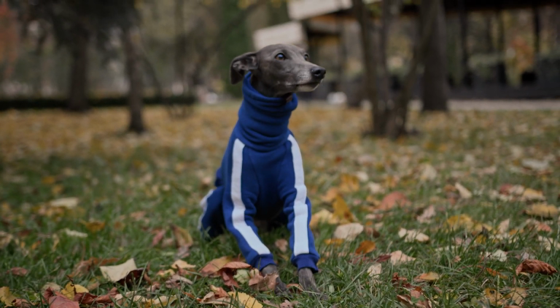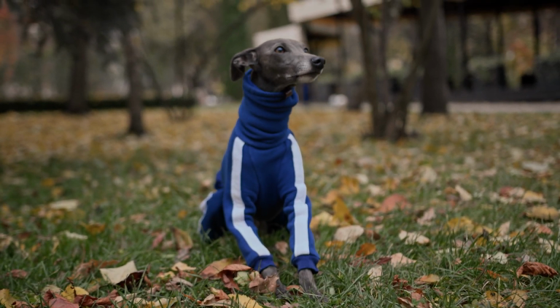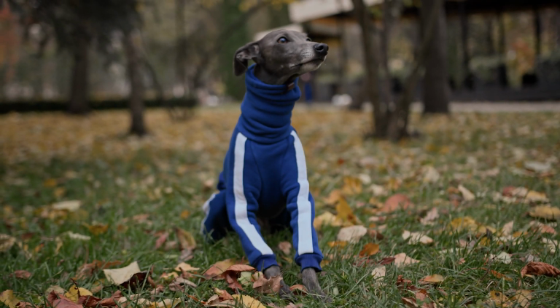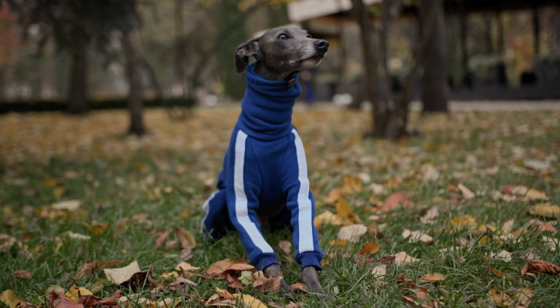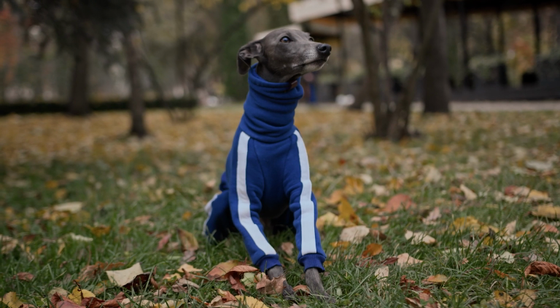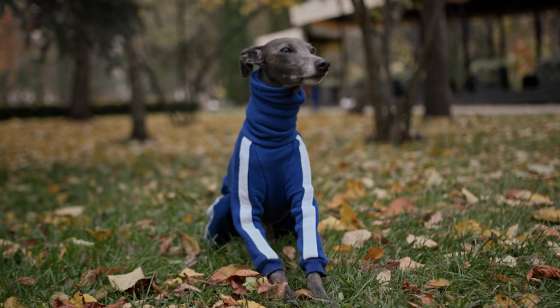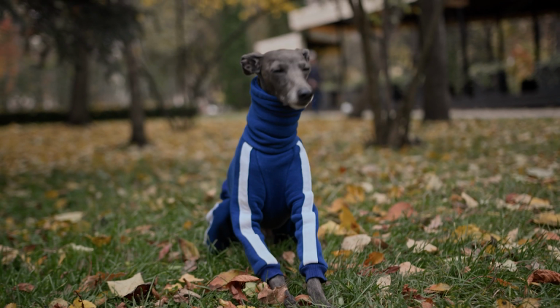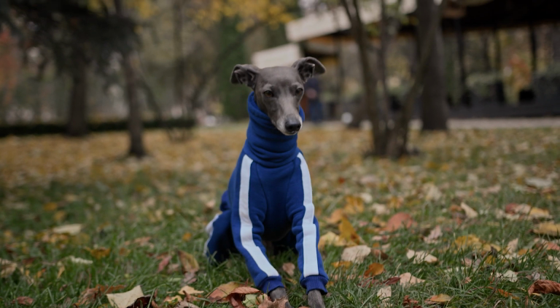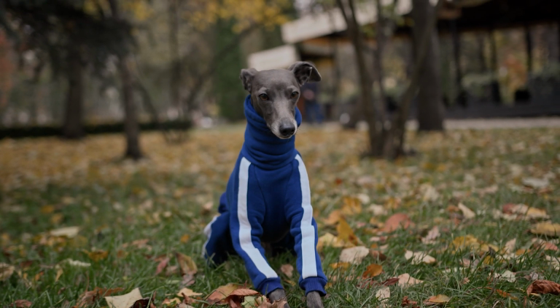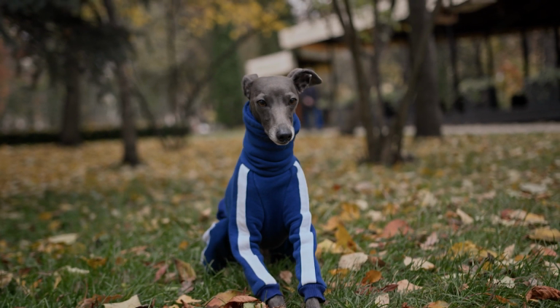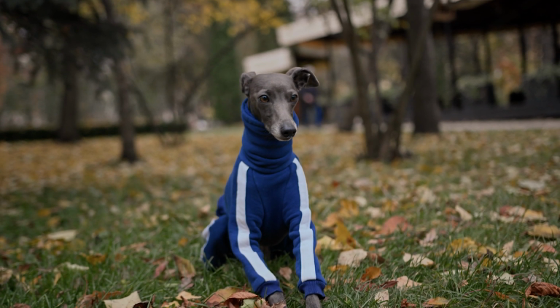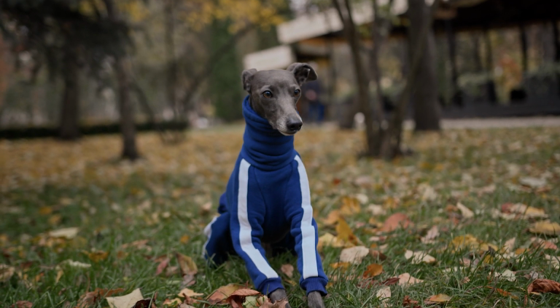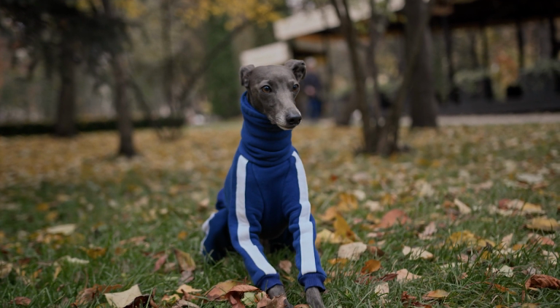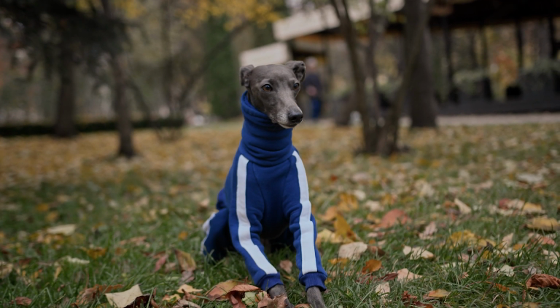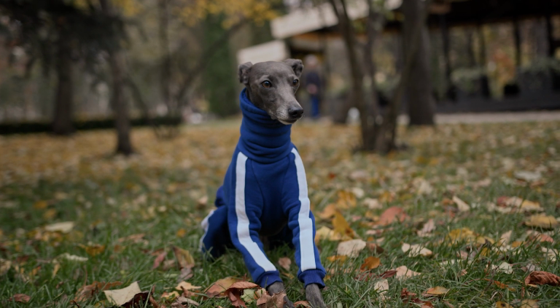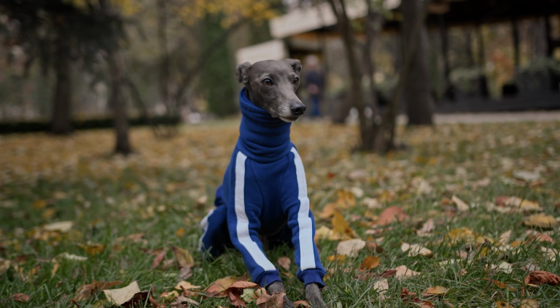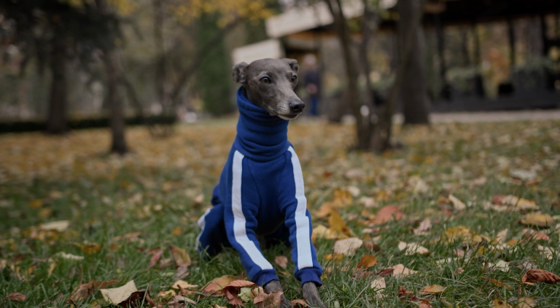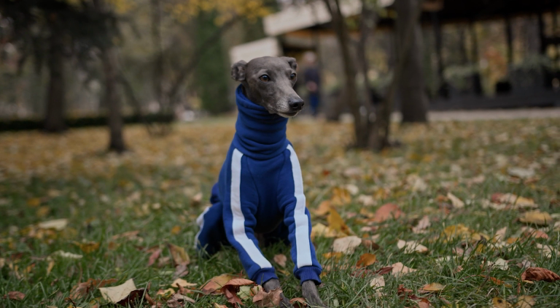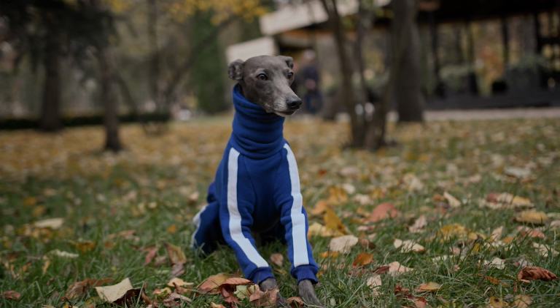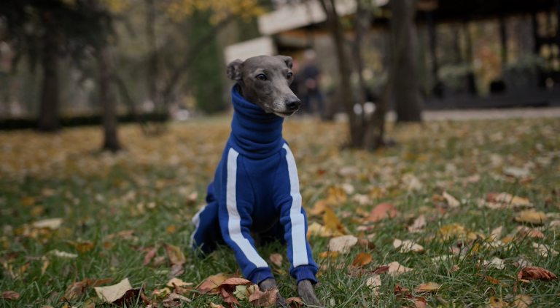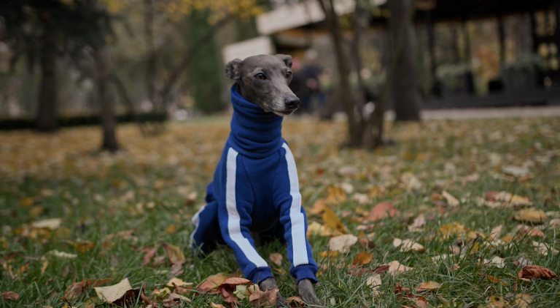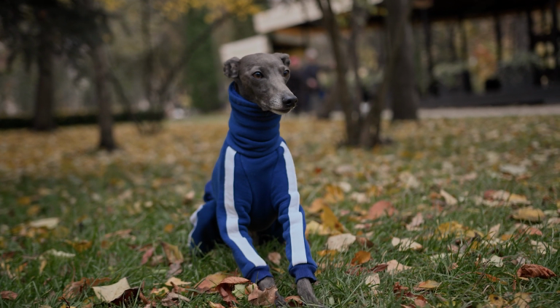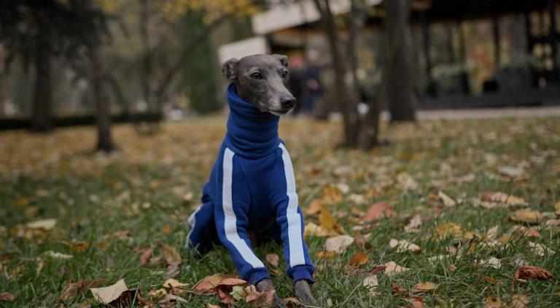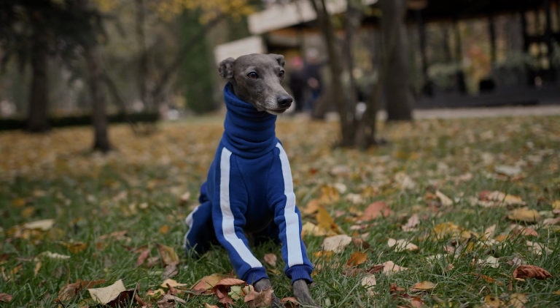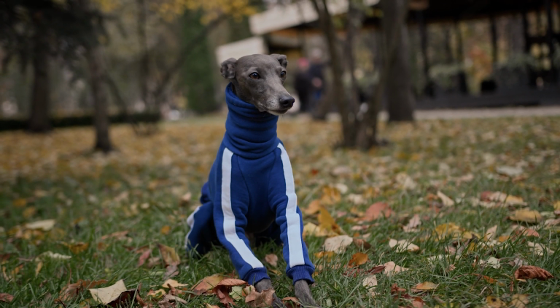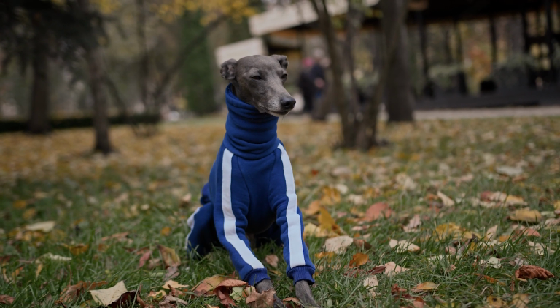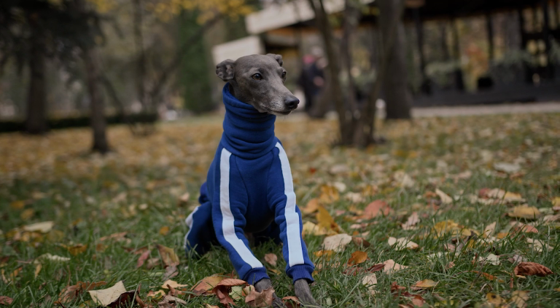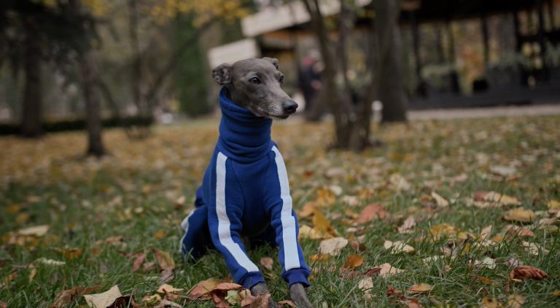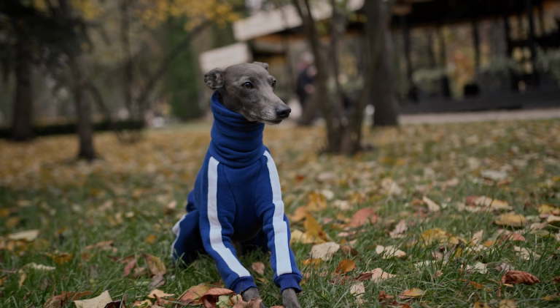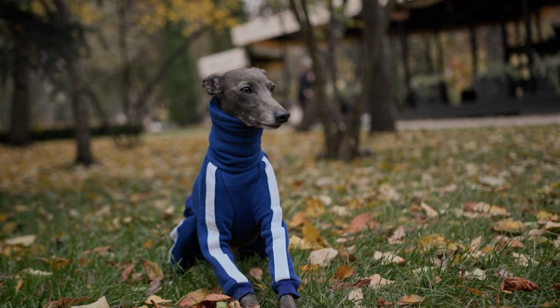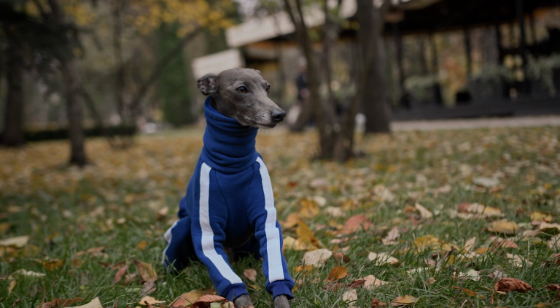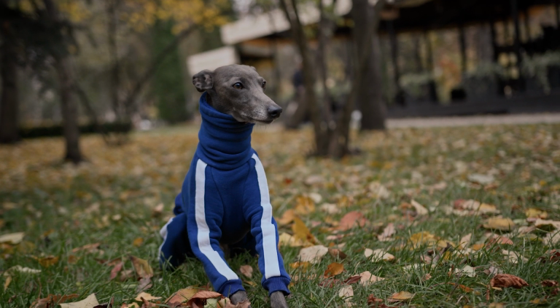Reverse sneezing is characterized by rapid and repeated inhalations through the nose, accompanied by snorting or gagging sounds.